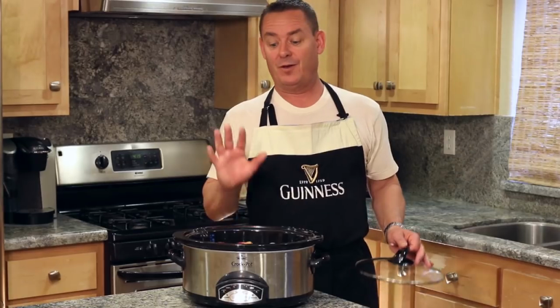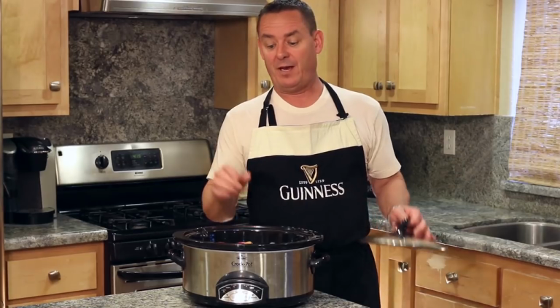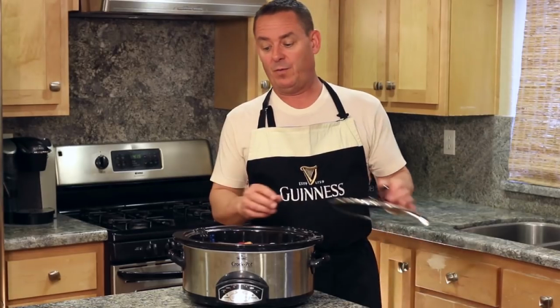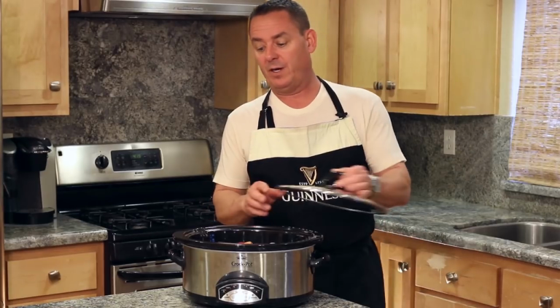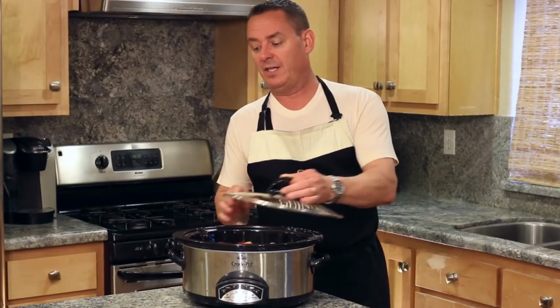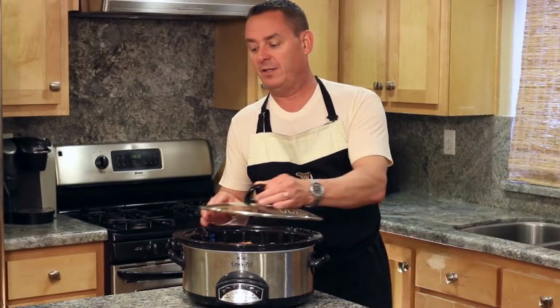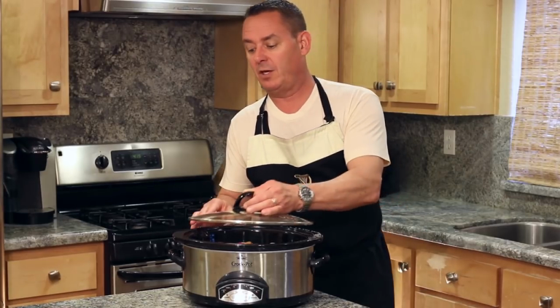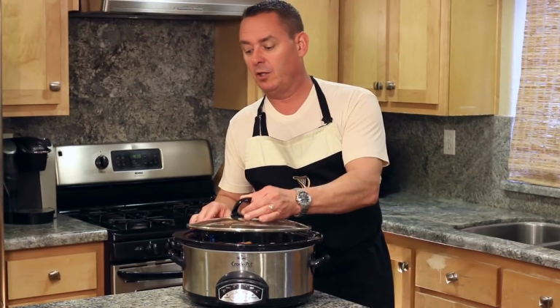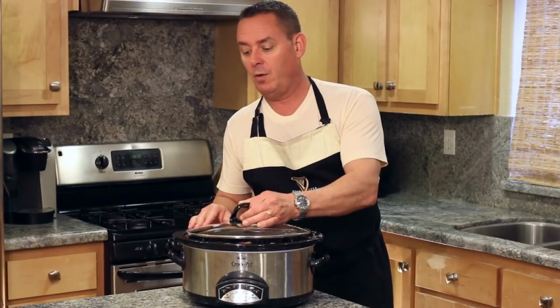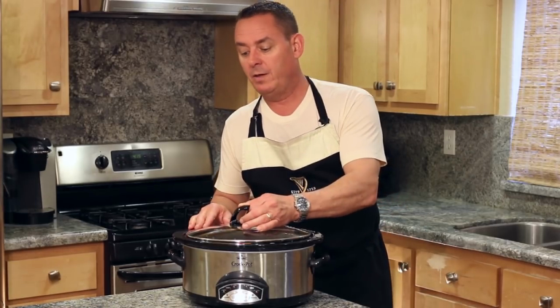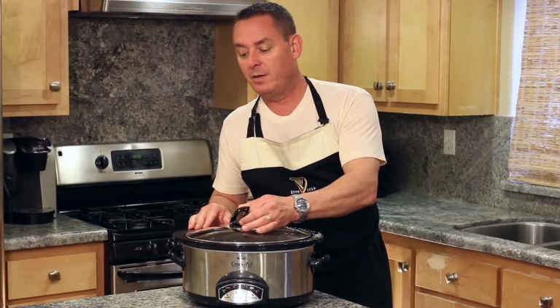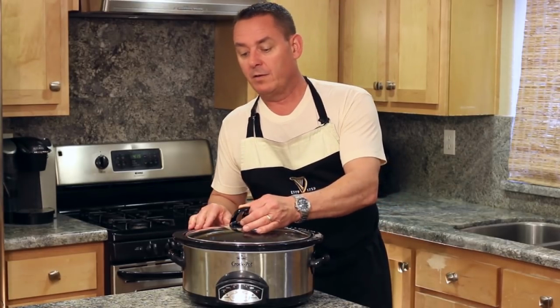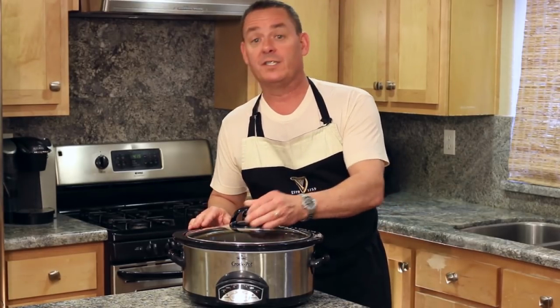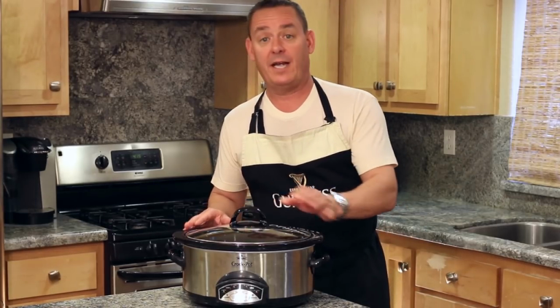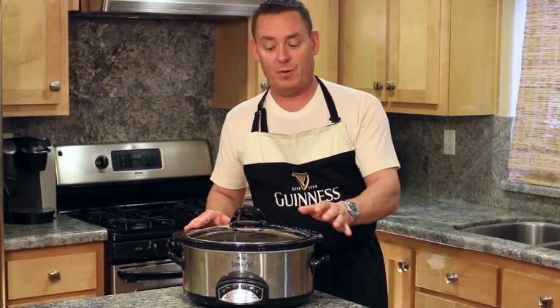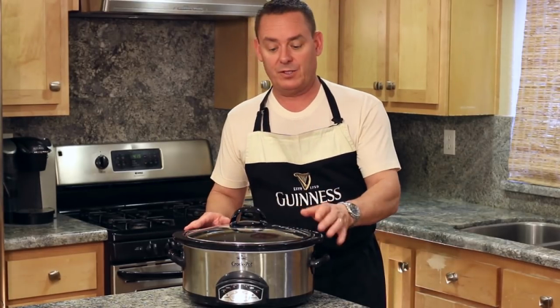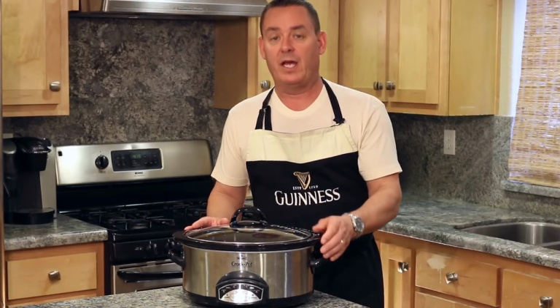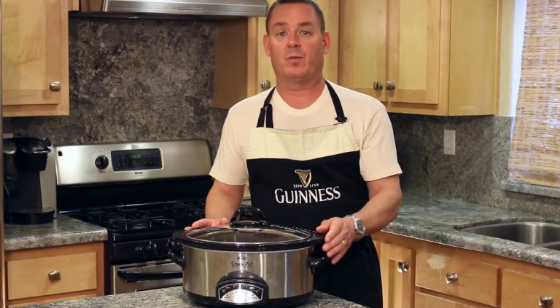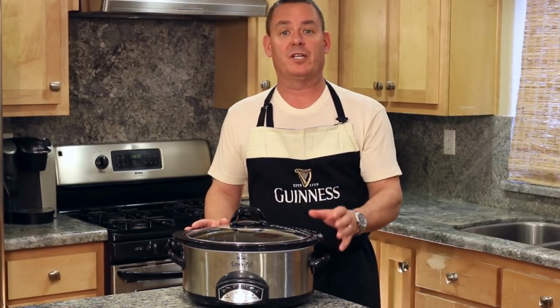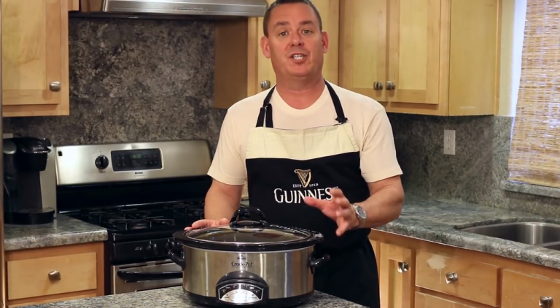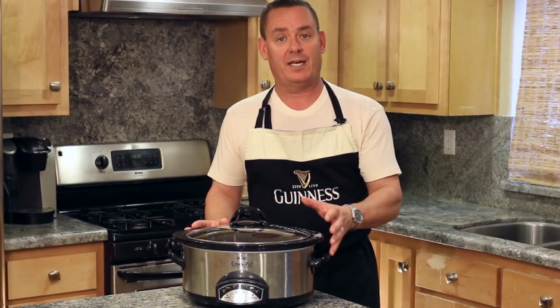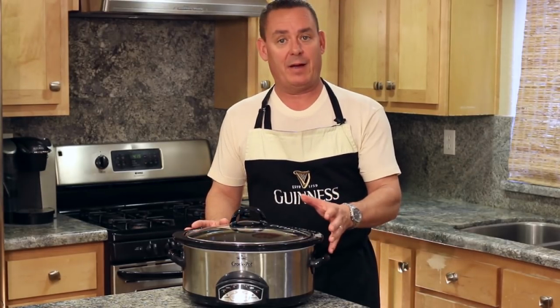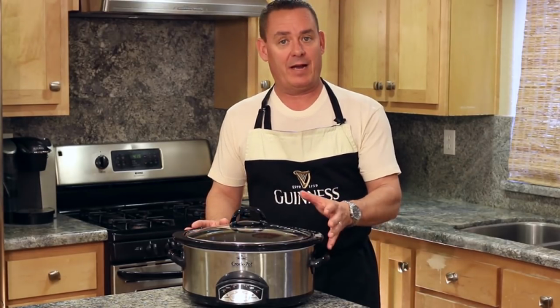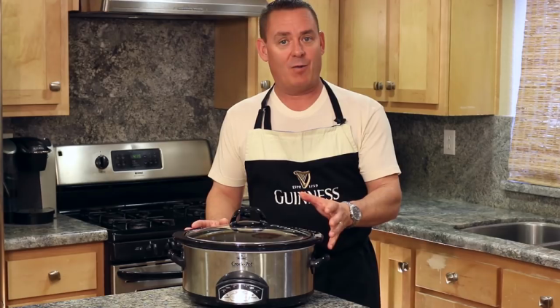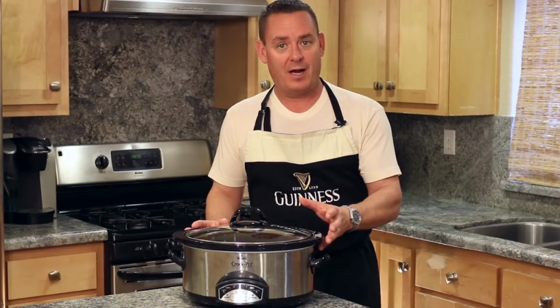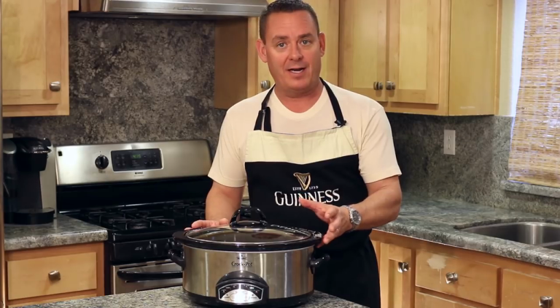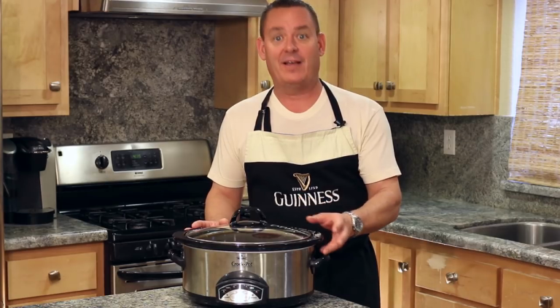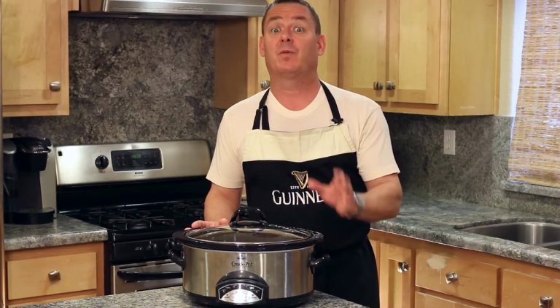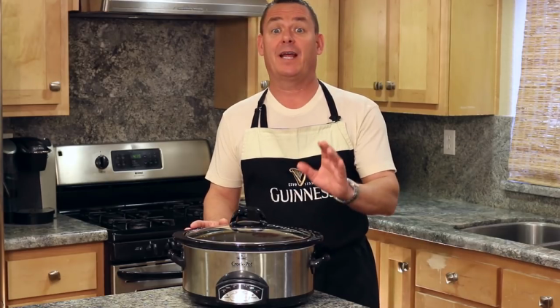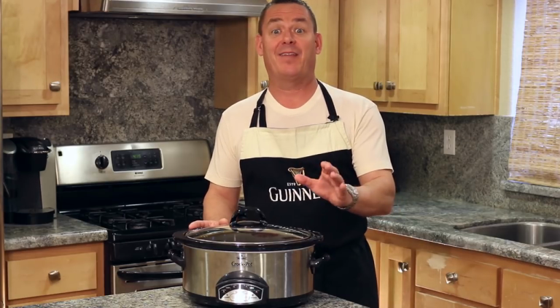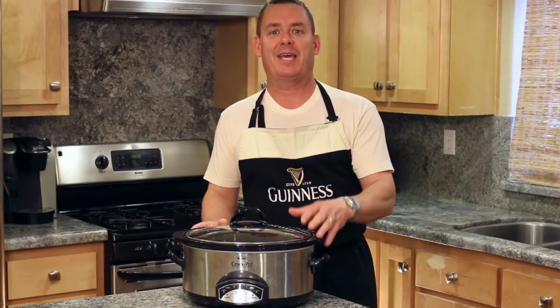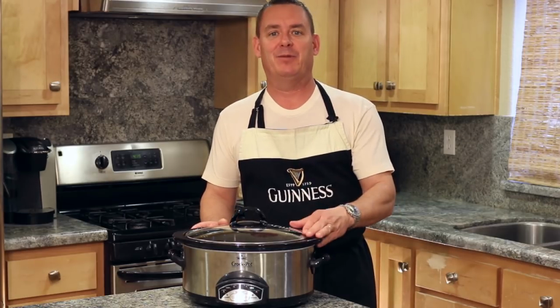We're going to set this on low for 10 hours. We'll check it at about hour nine, and that's when we're going to add the cabbage.